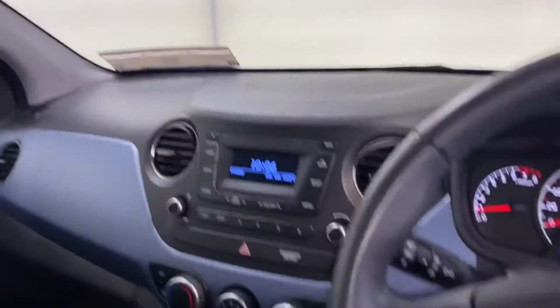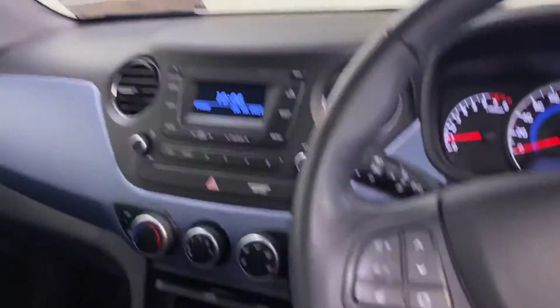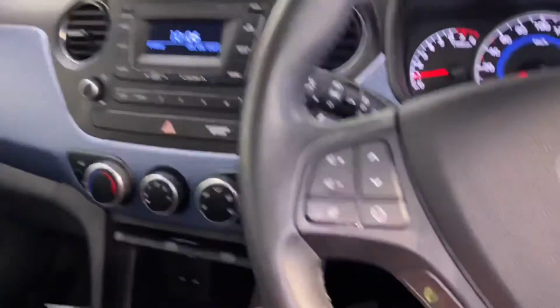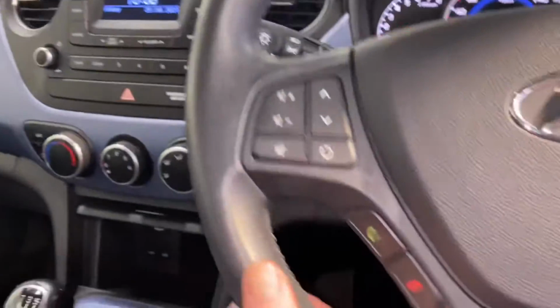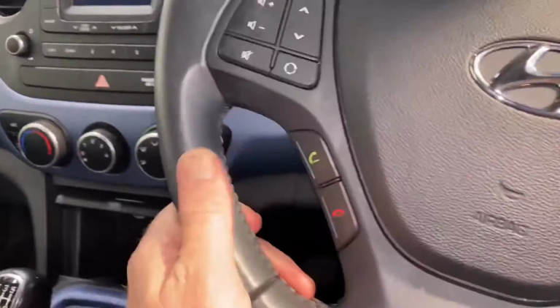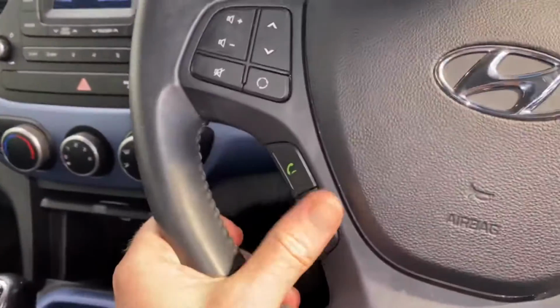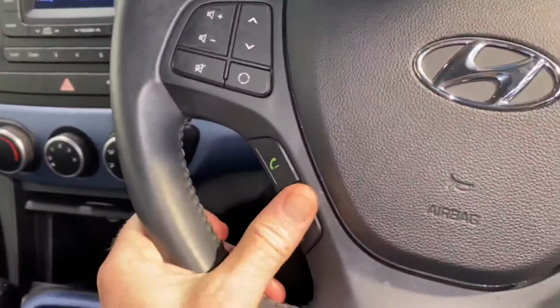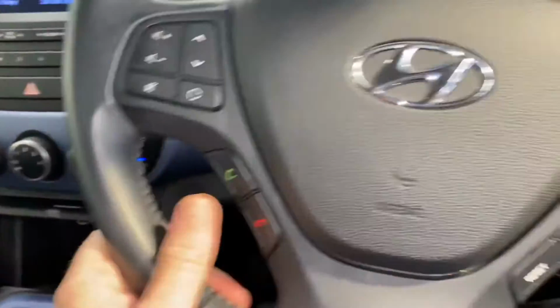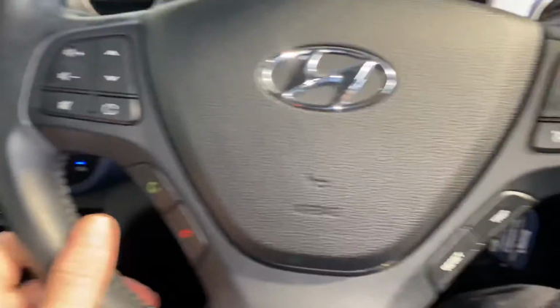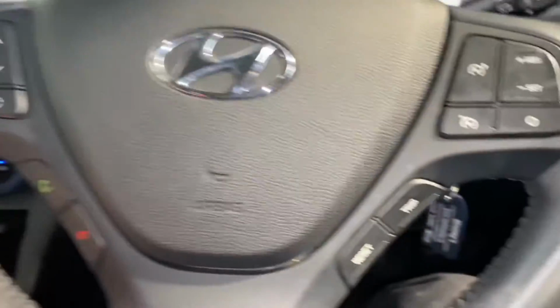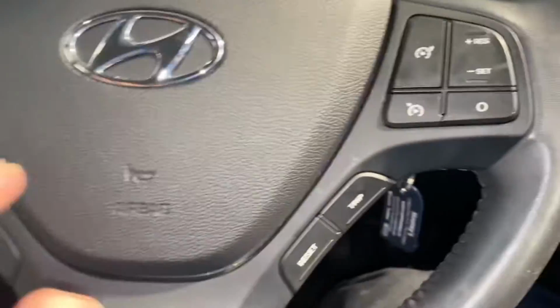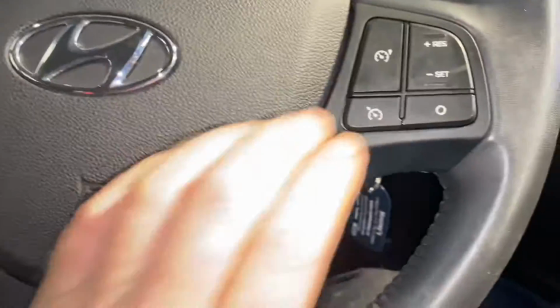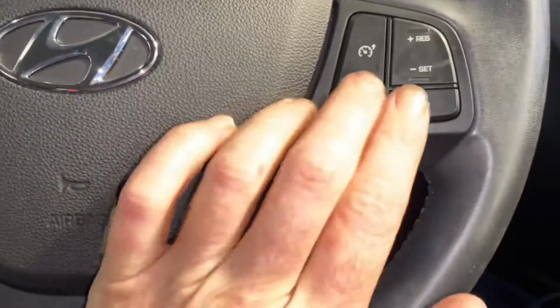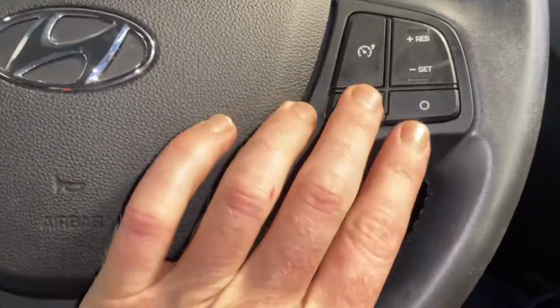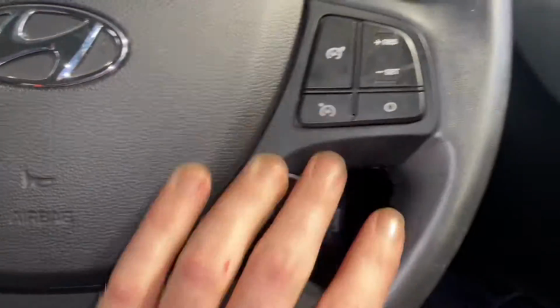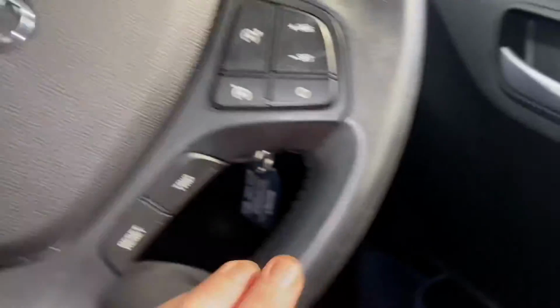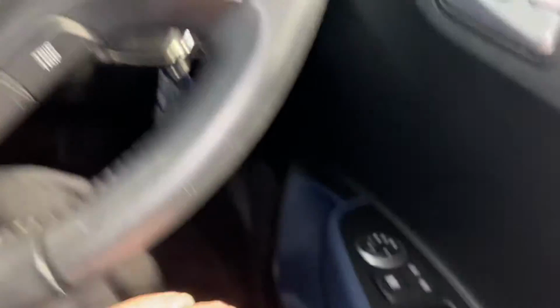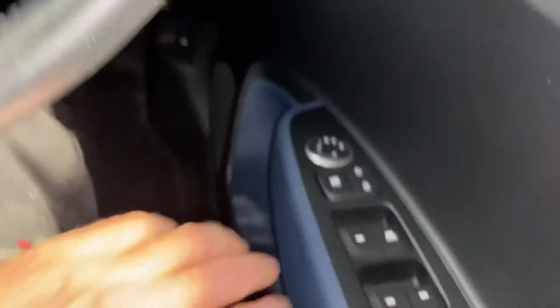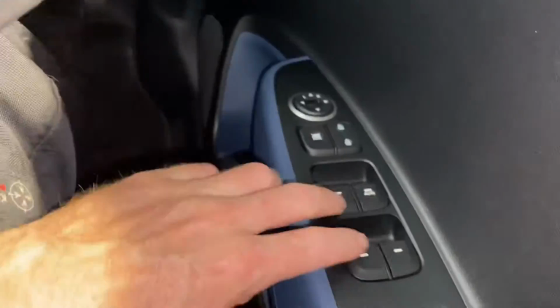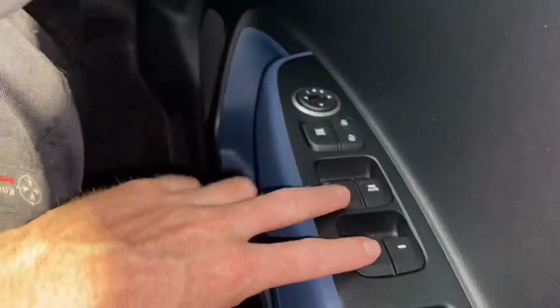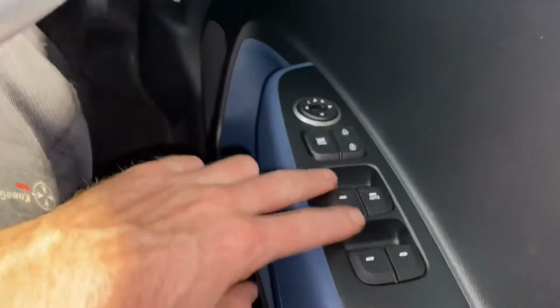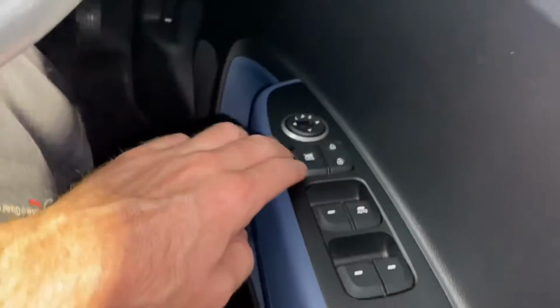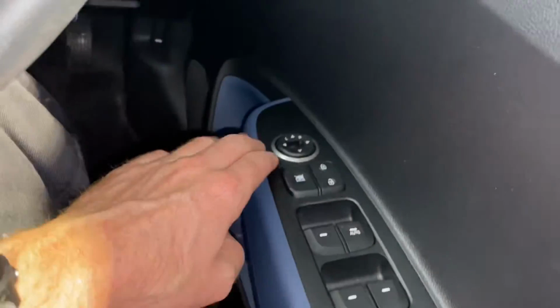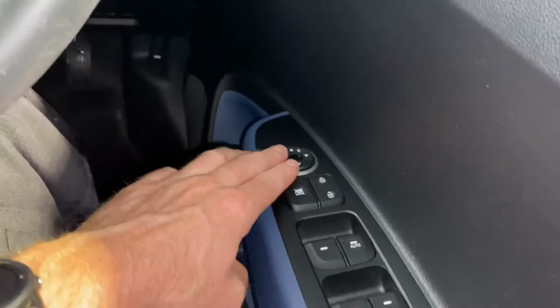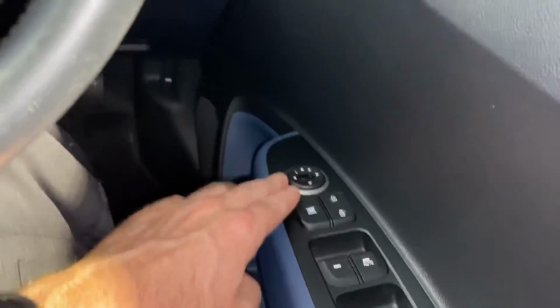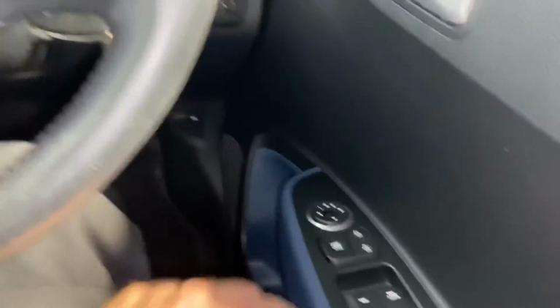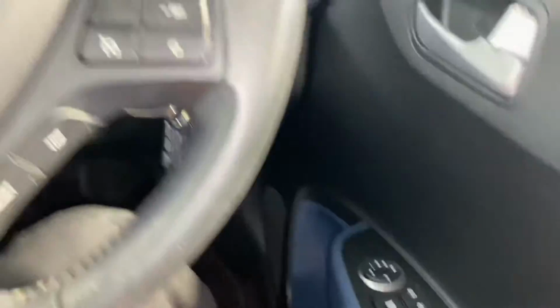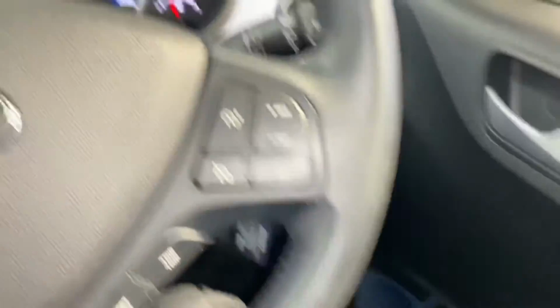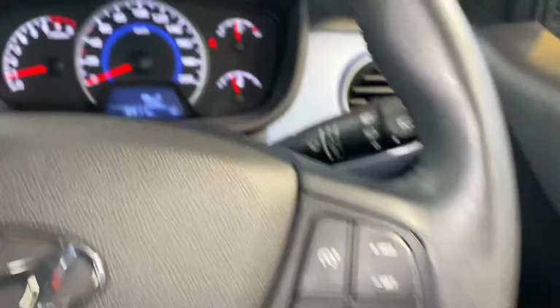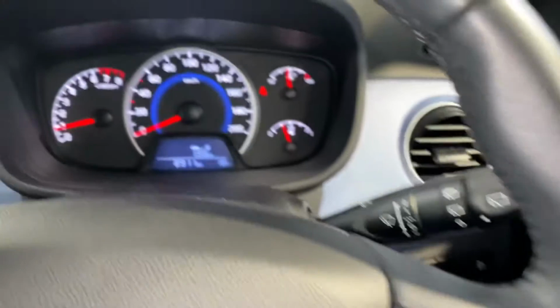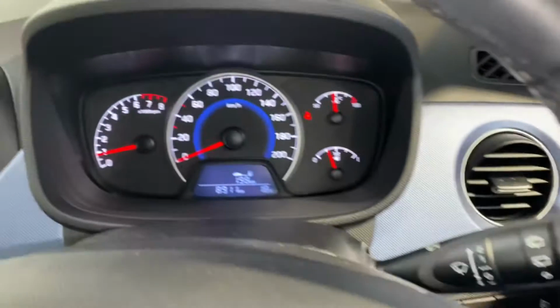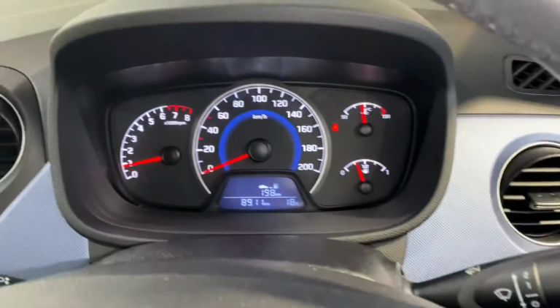Moving on to the leather steering wheel. You have Bluetooth and cruise control as always. Front and rear electric windows. Electric adjustable wing mirrors.